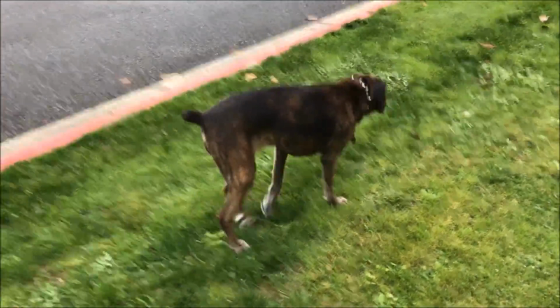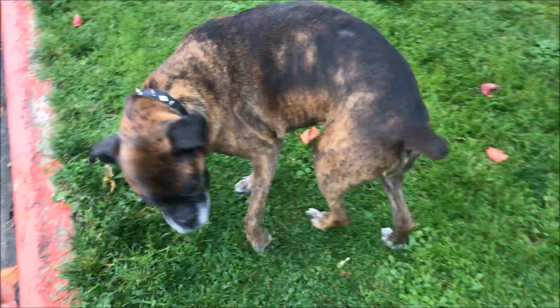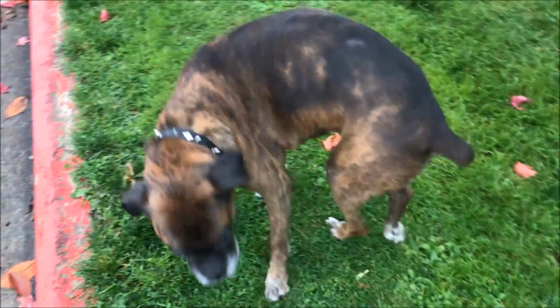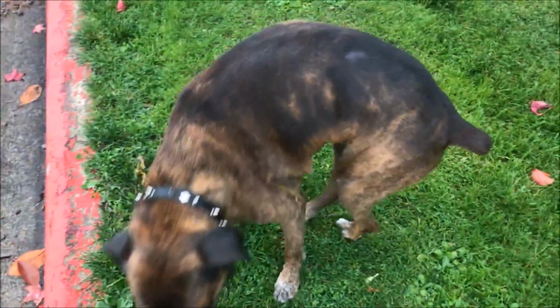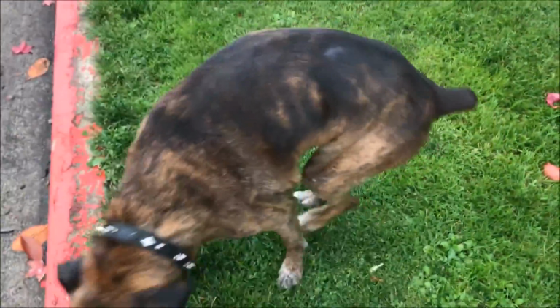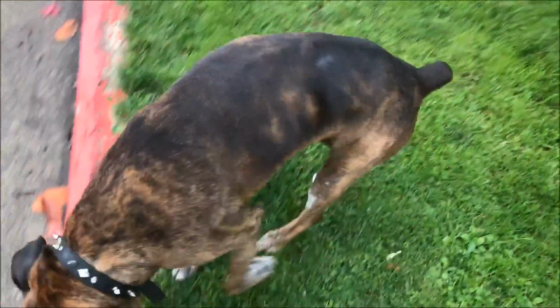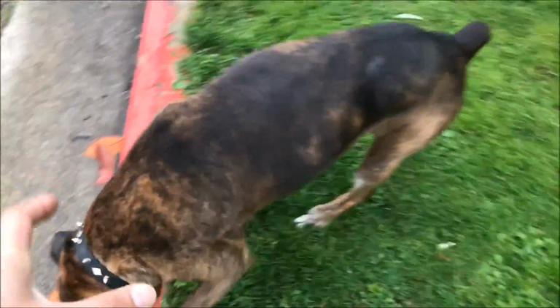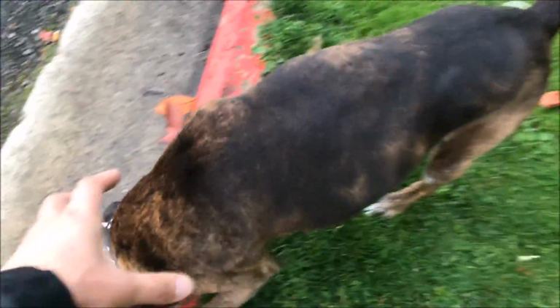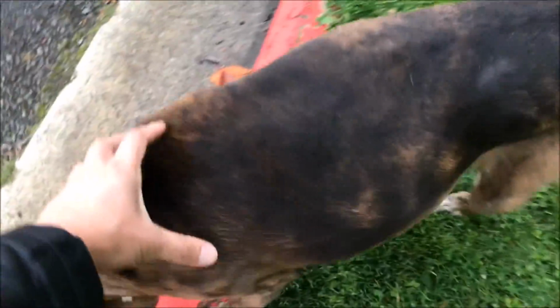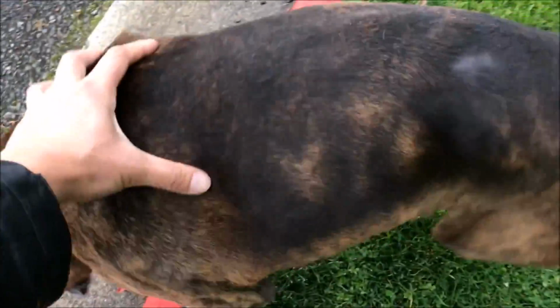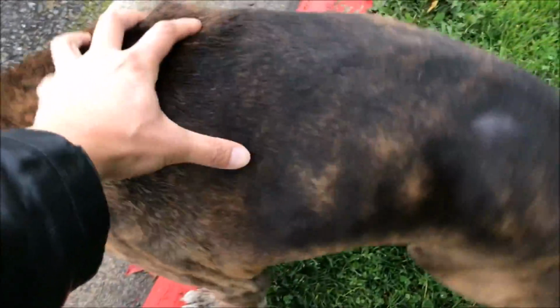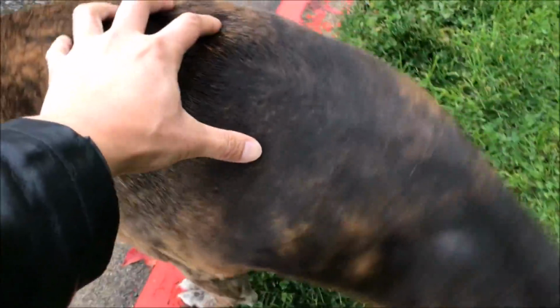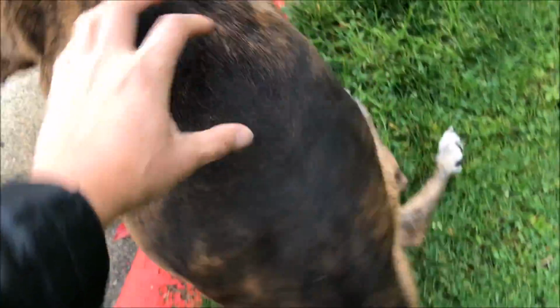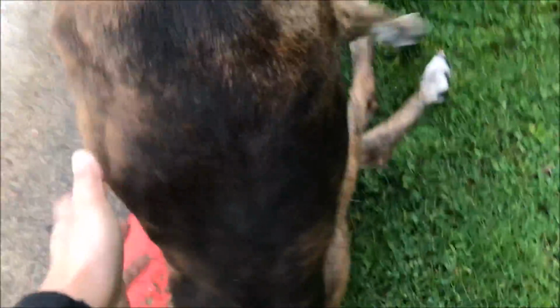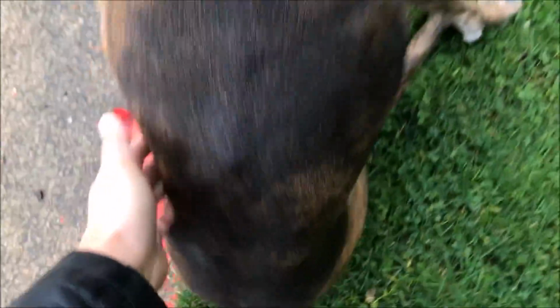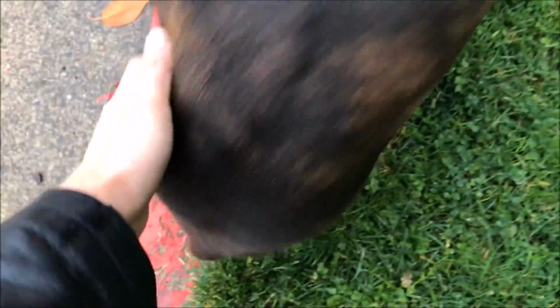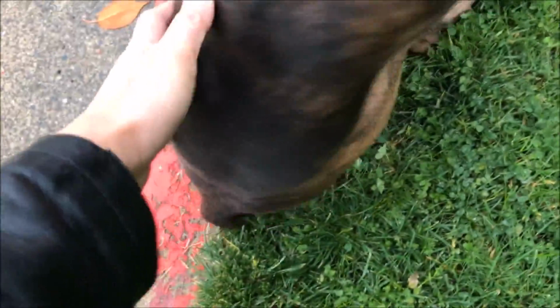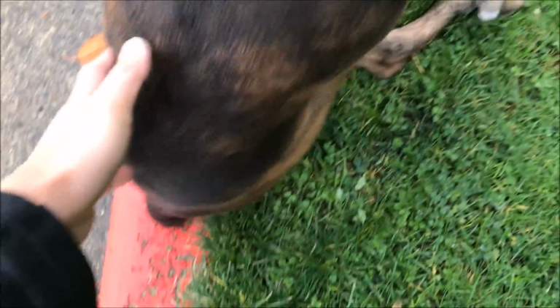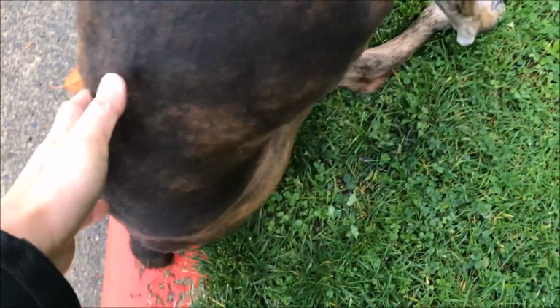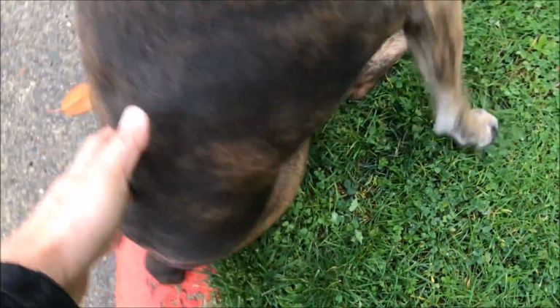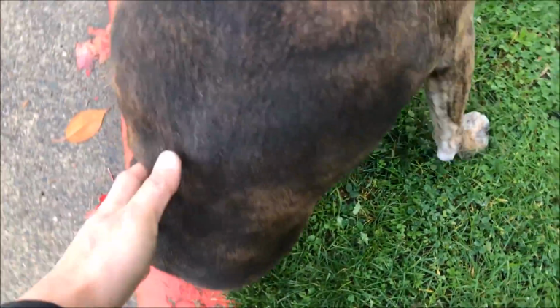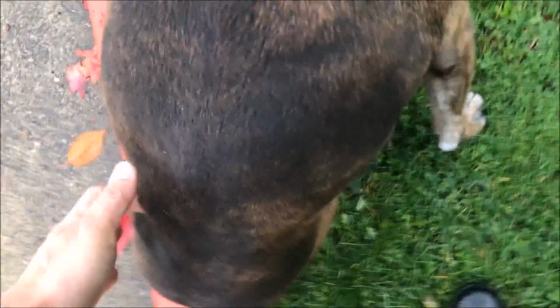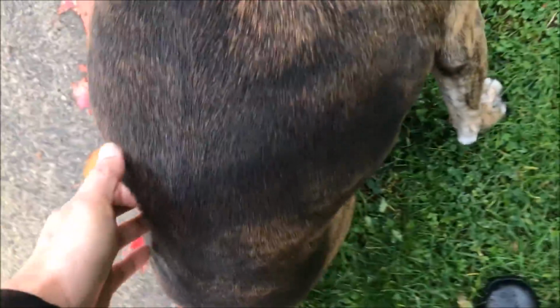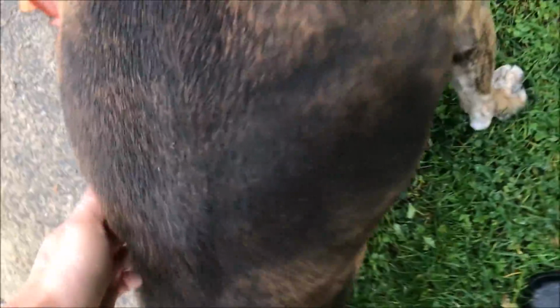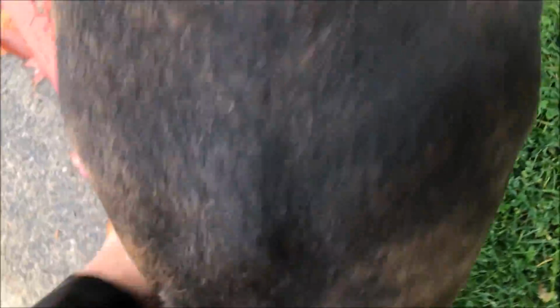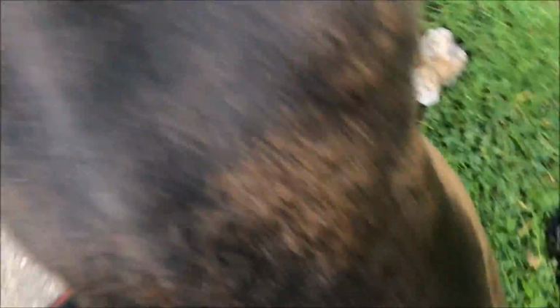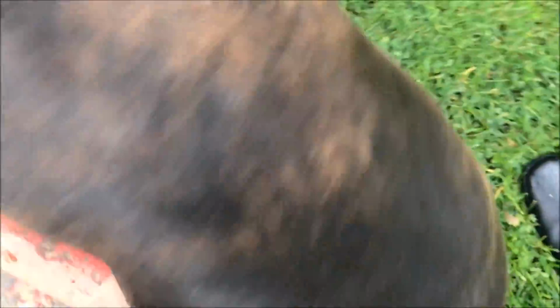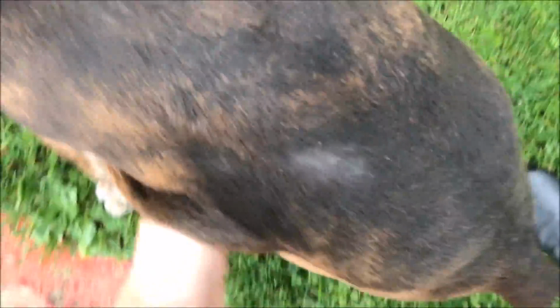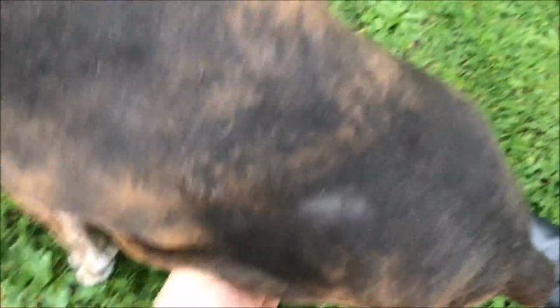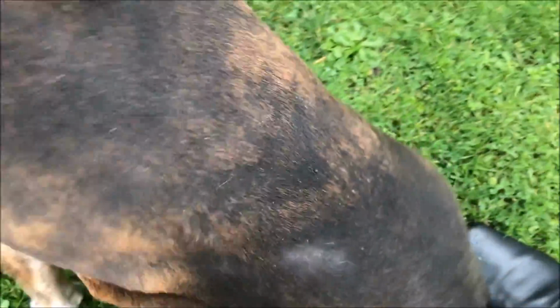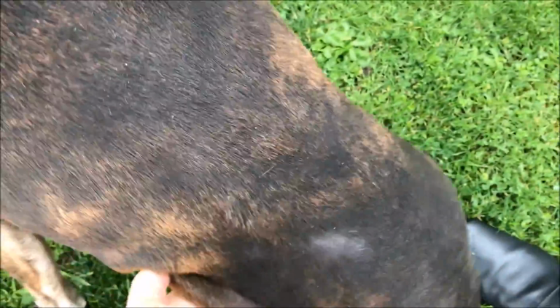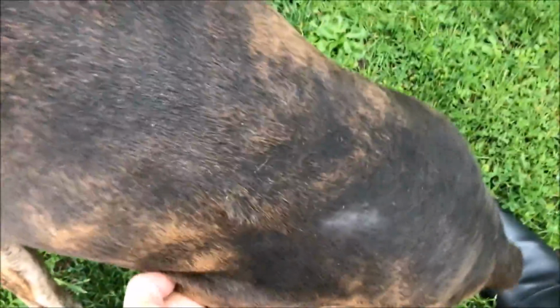So my treatment has been to give her — whoops, see? I barely touched her and she really fell over.